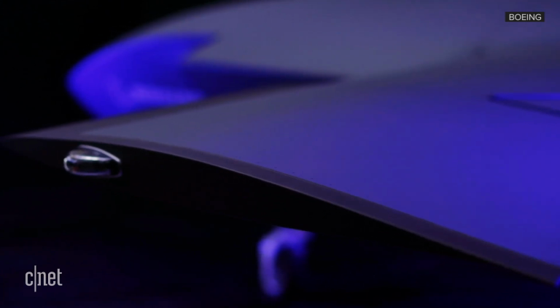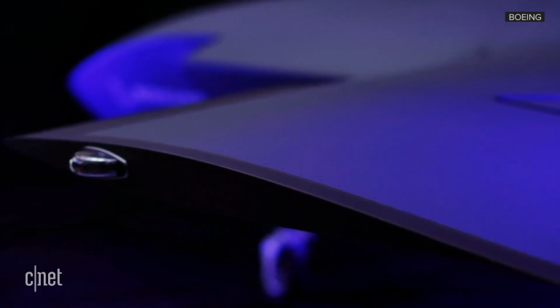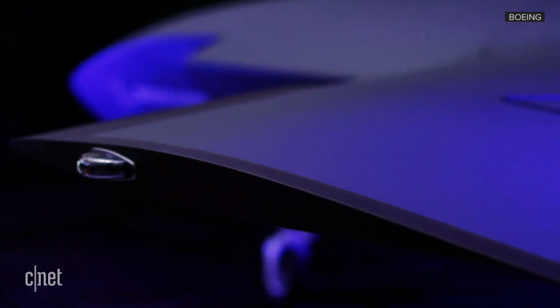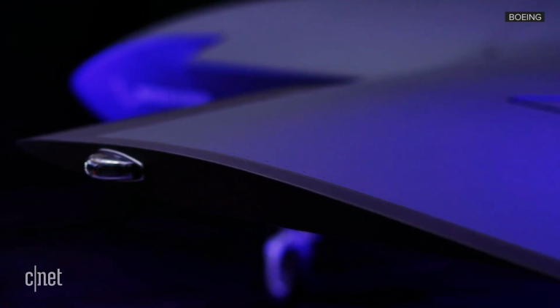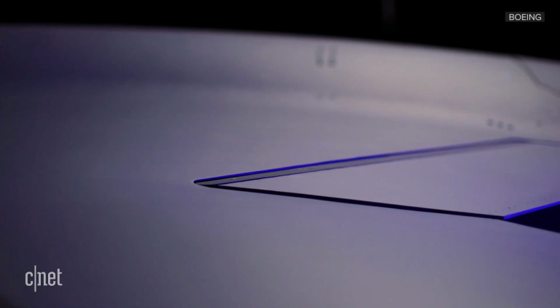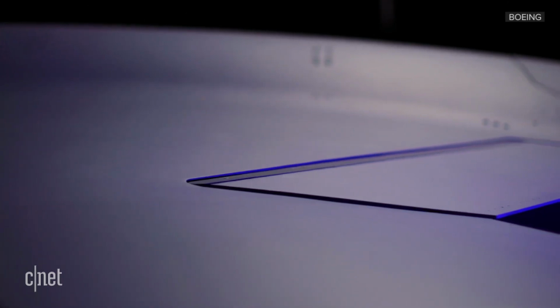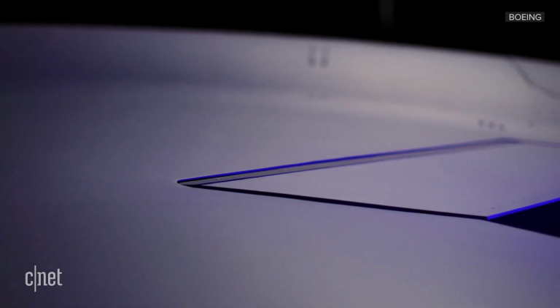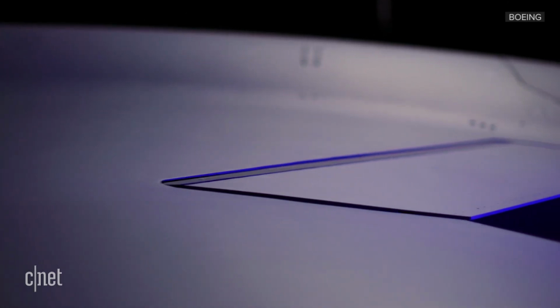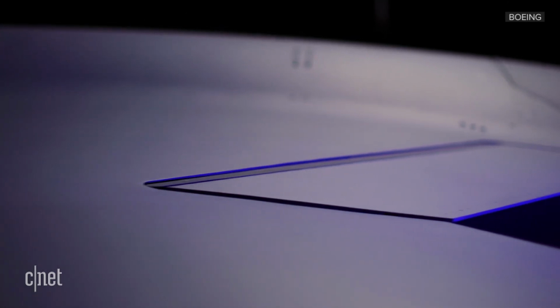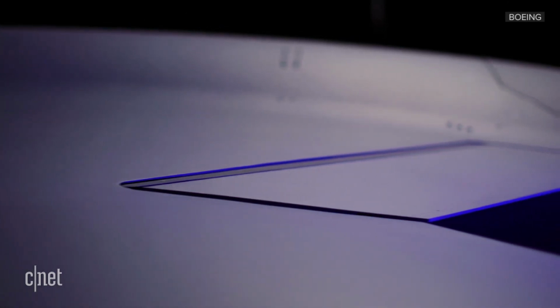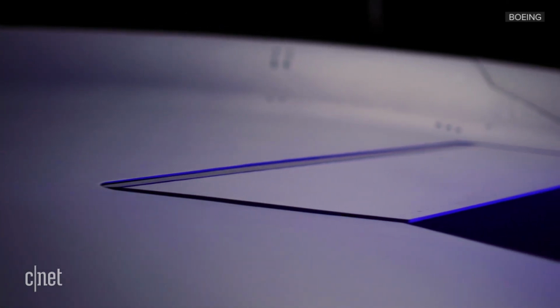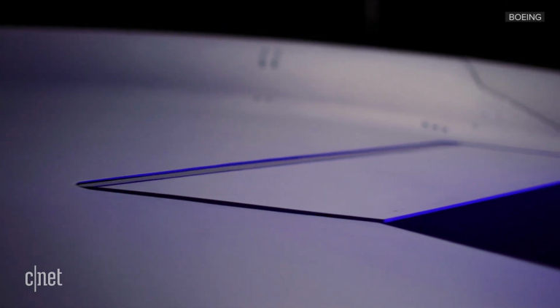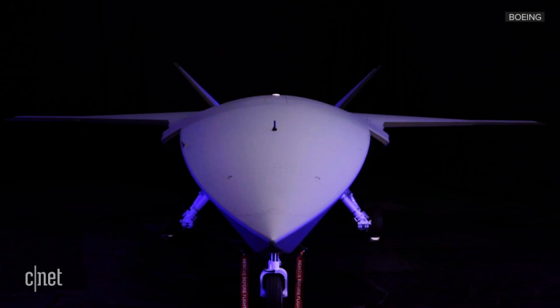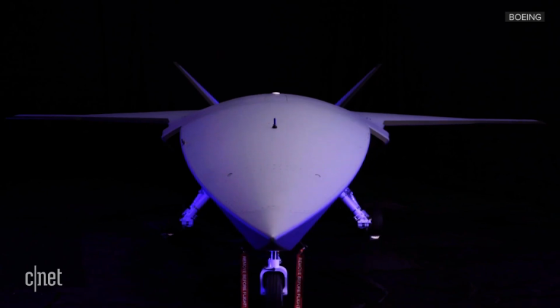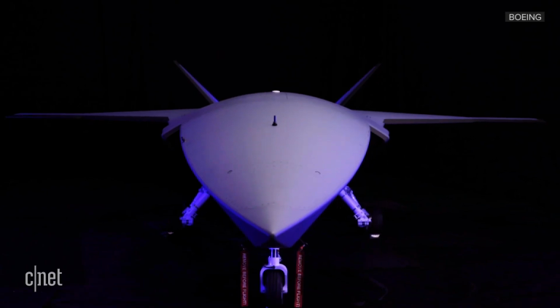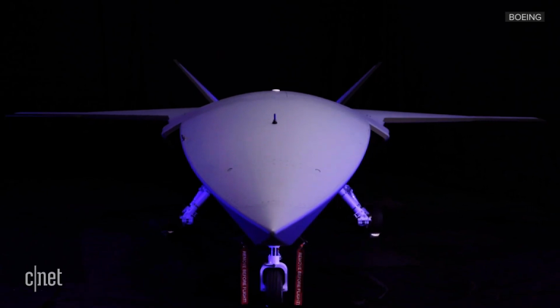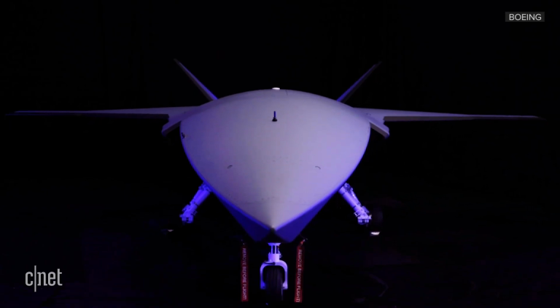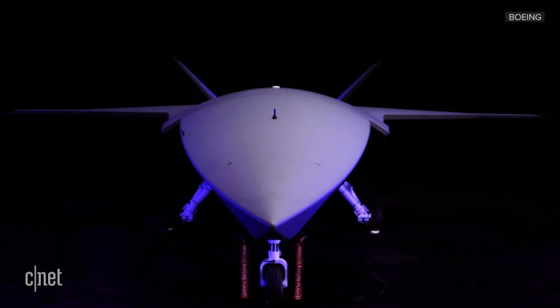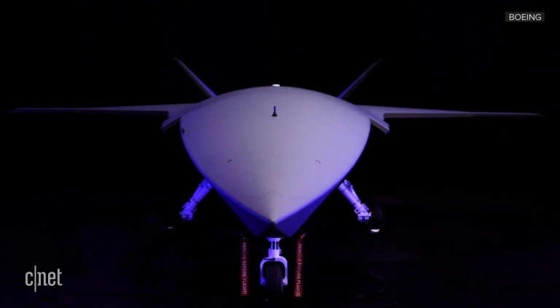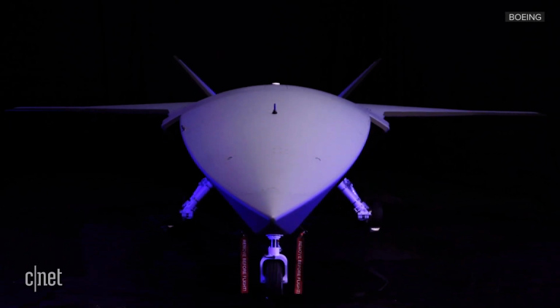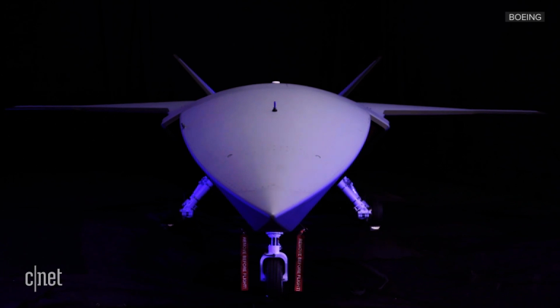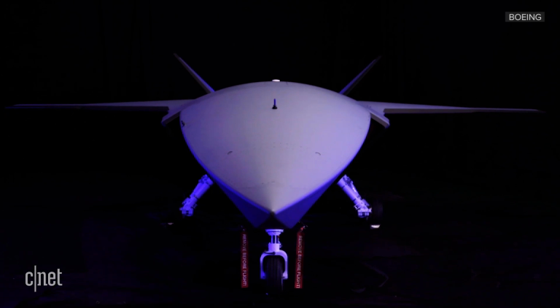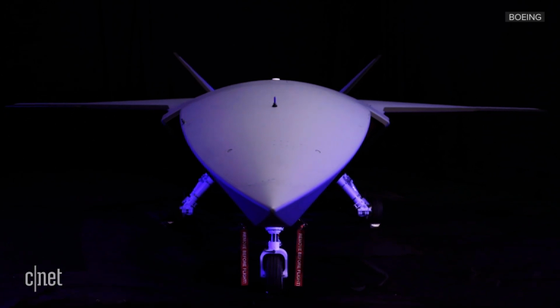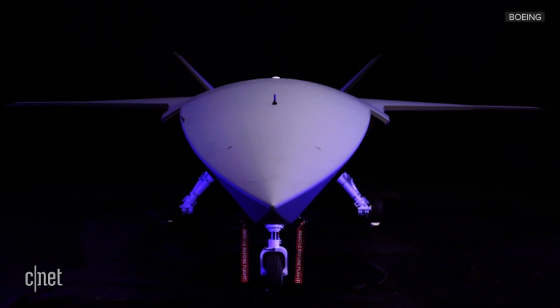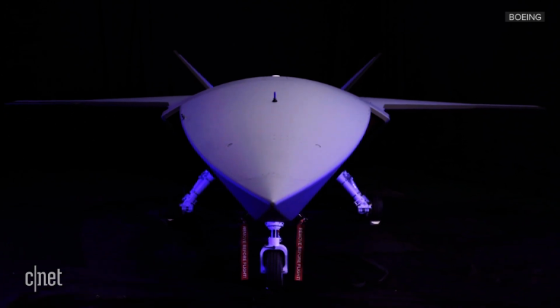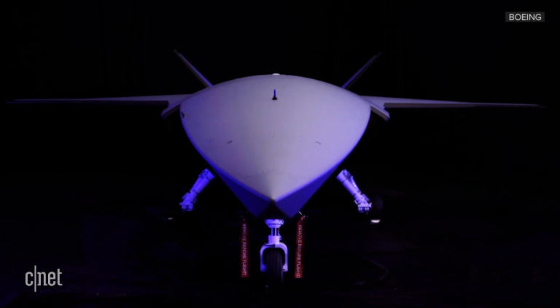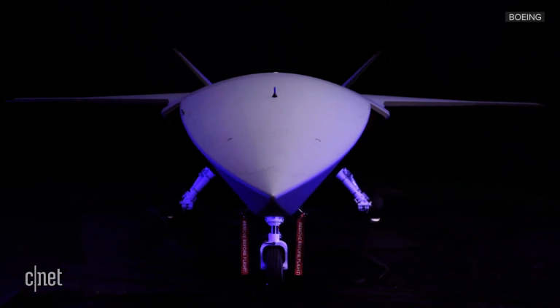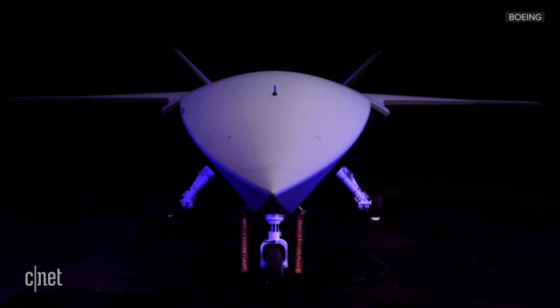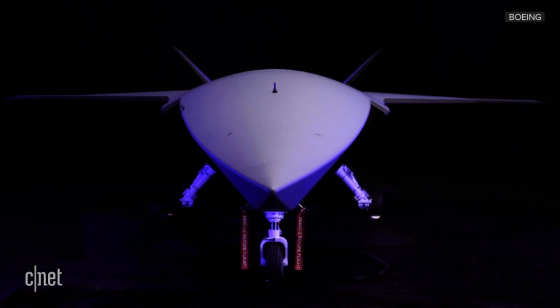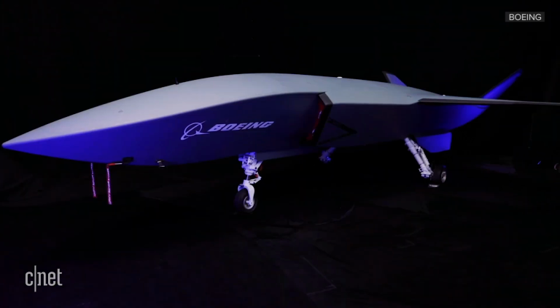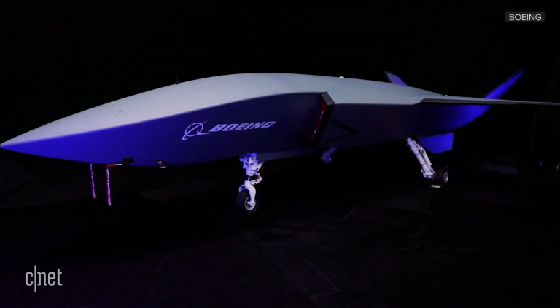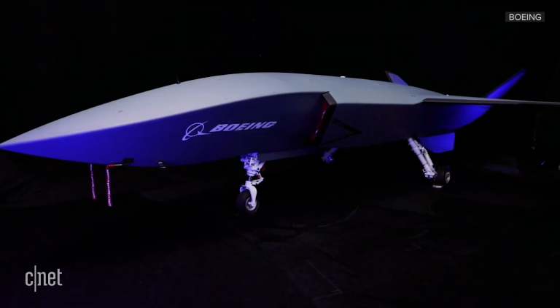This is our first look at Boeing's newest unmanned military aircraft. Say hello to the loyal wingman.